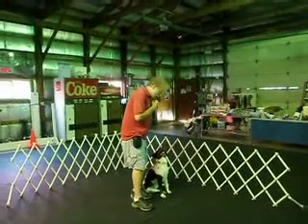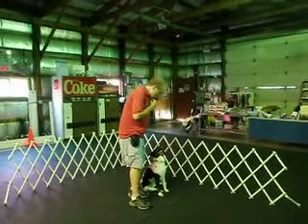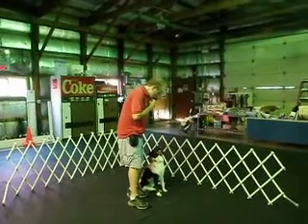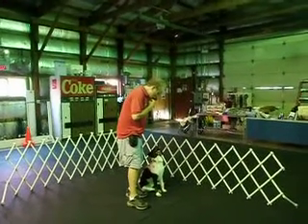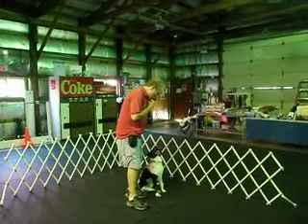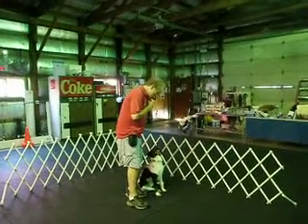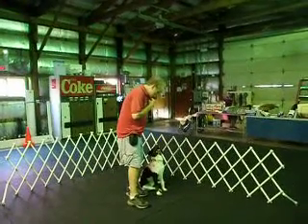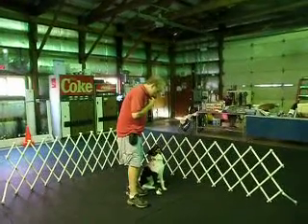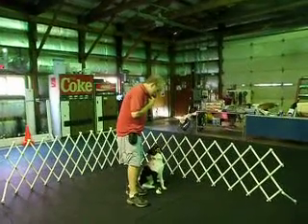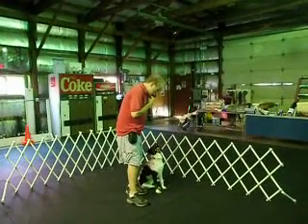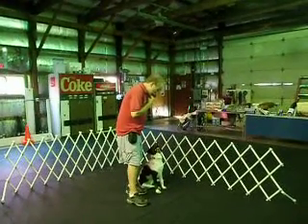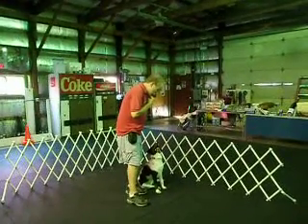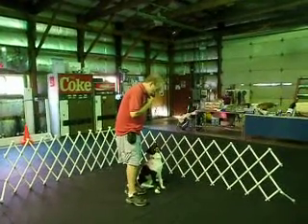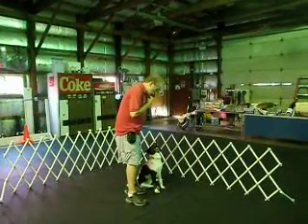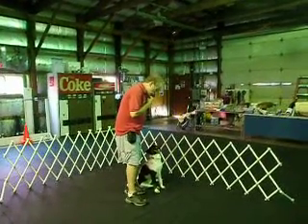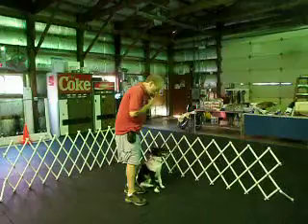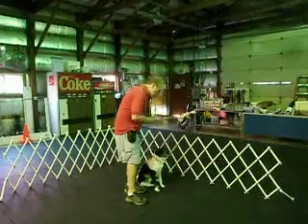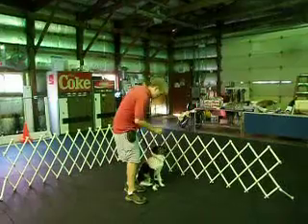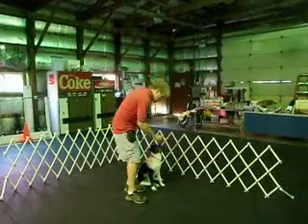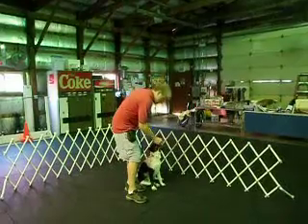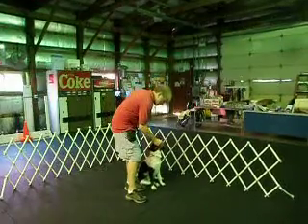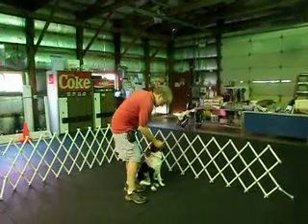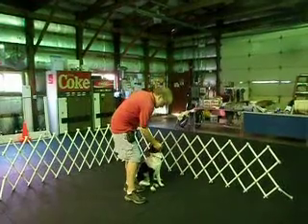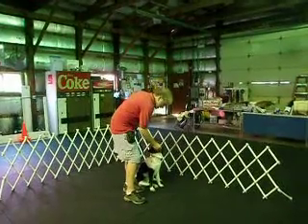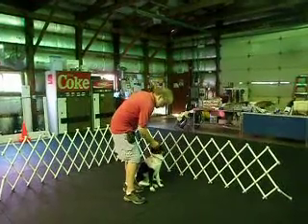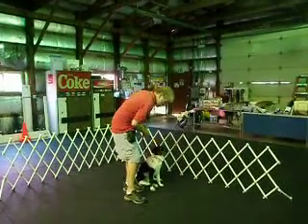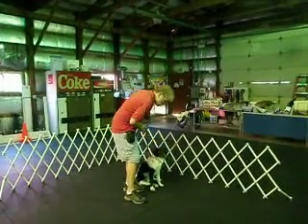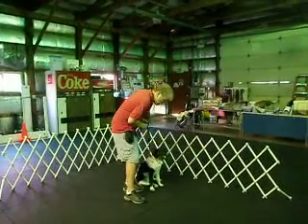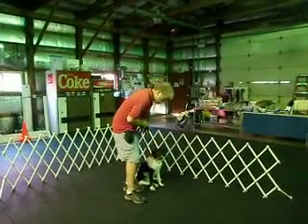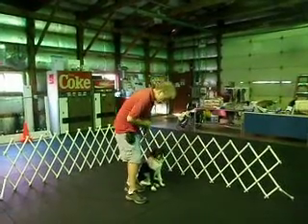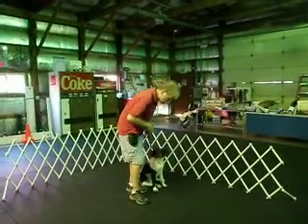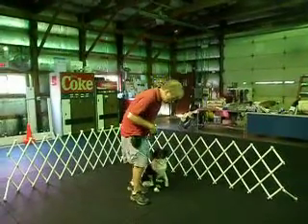Hi, this is Bailey. She's an eight-month-old little shepherd. She's in her first week aboard — board and train.